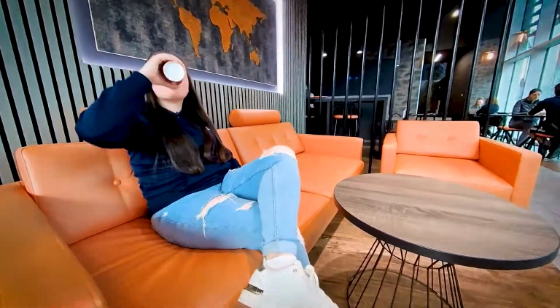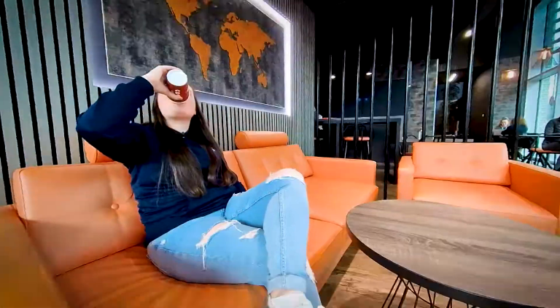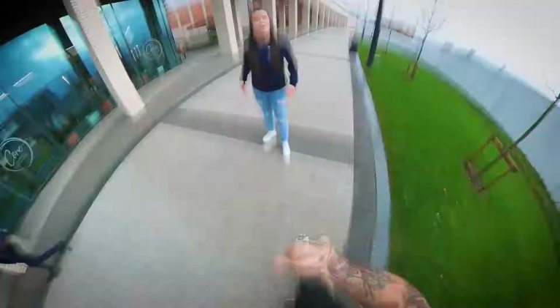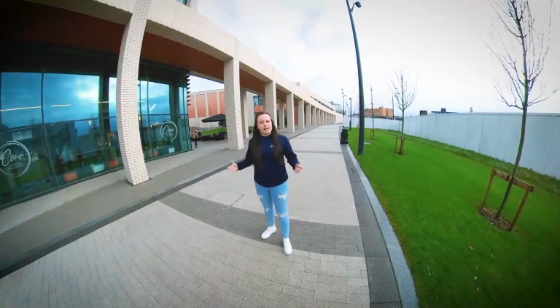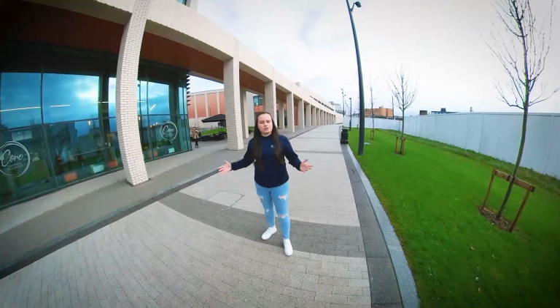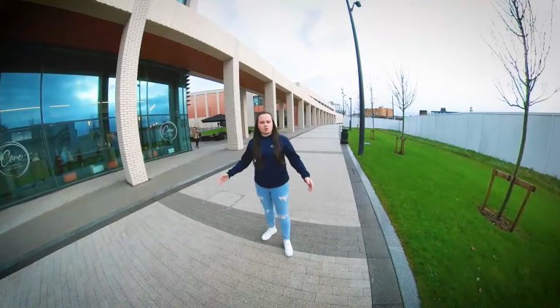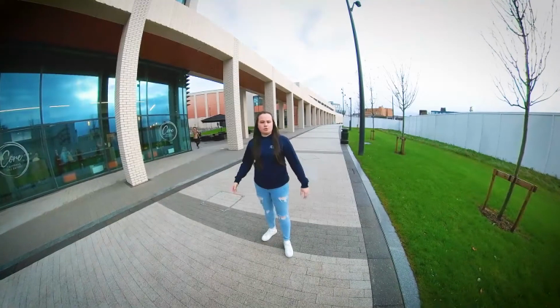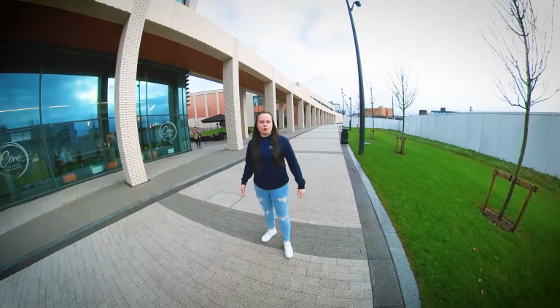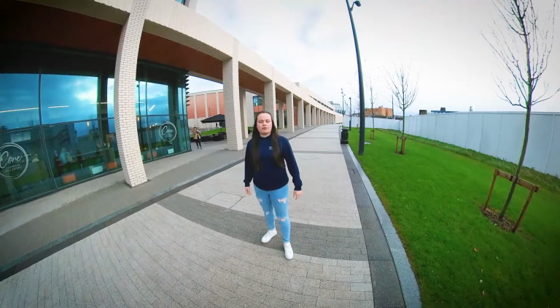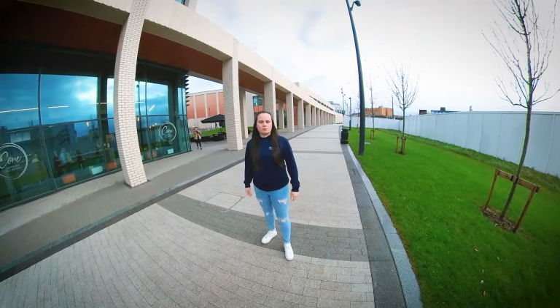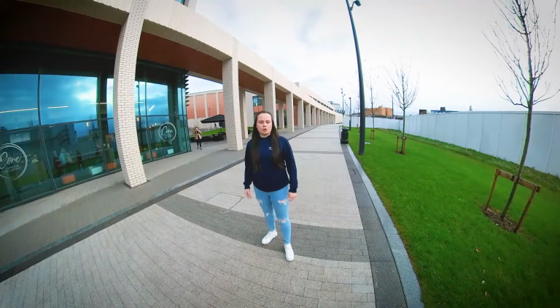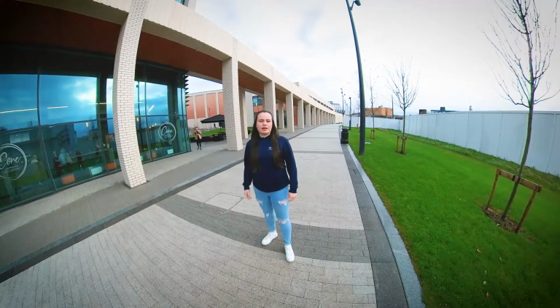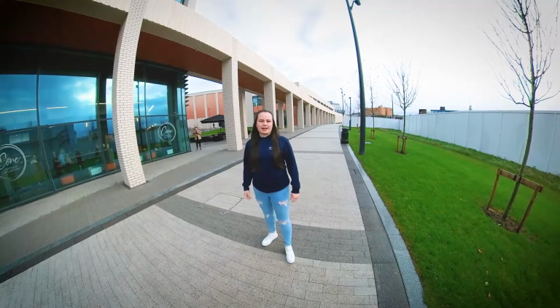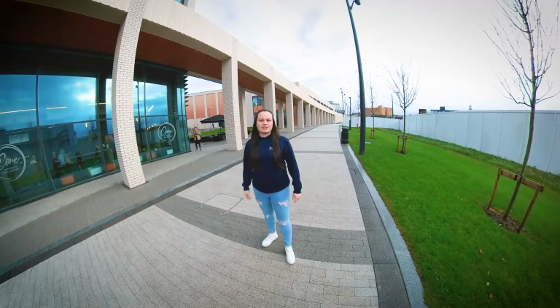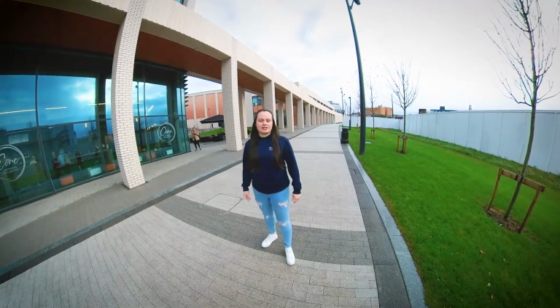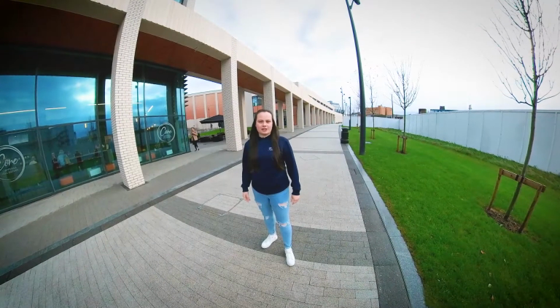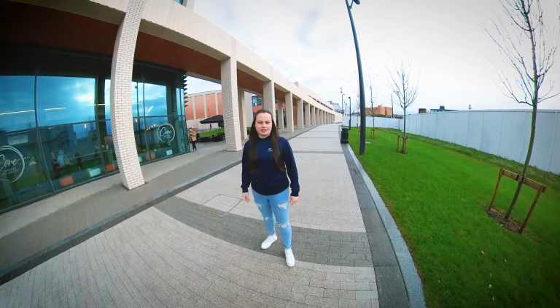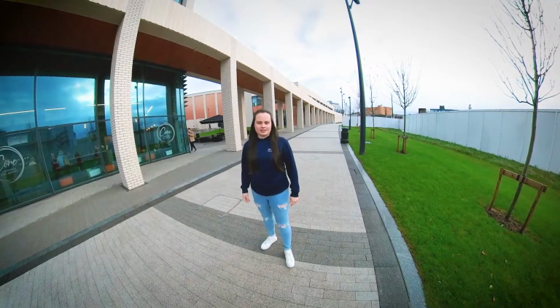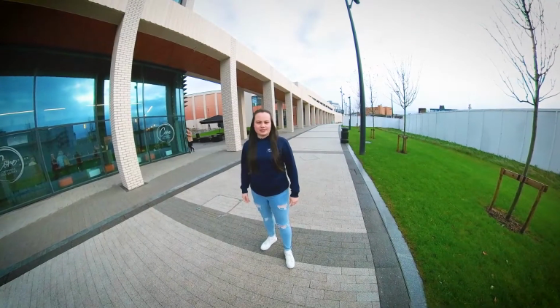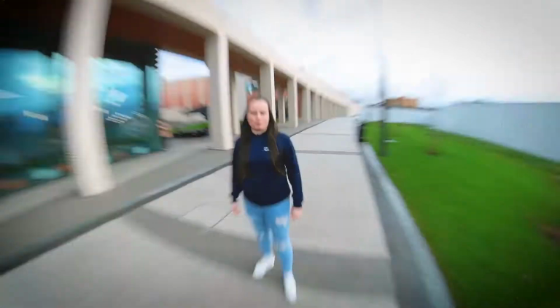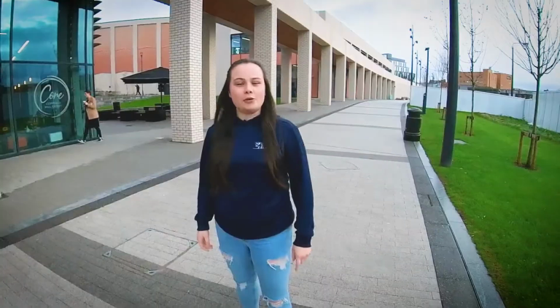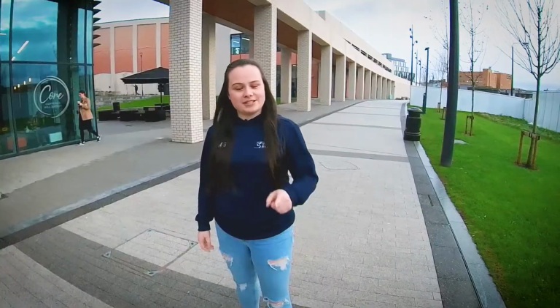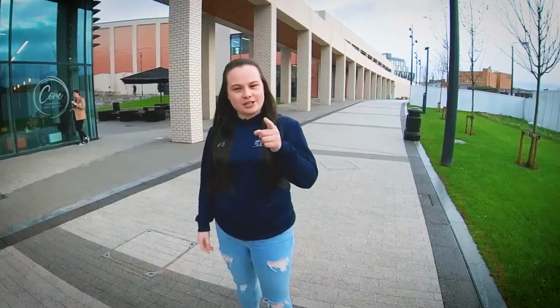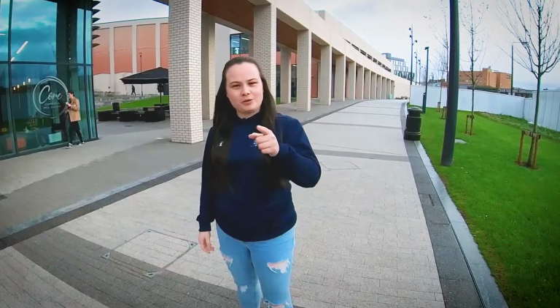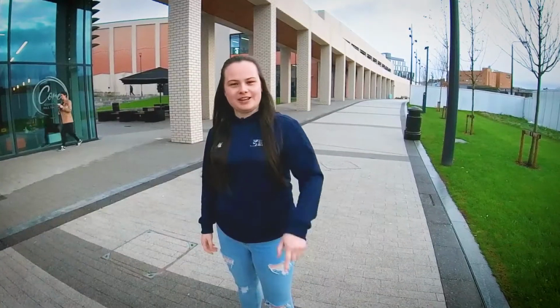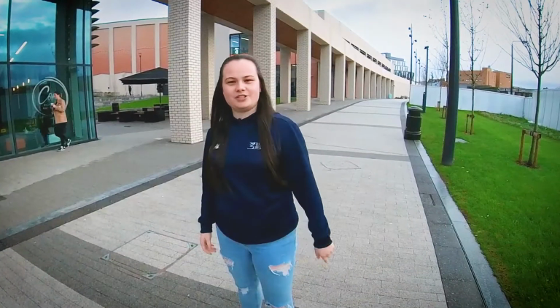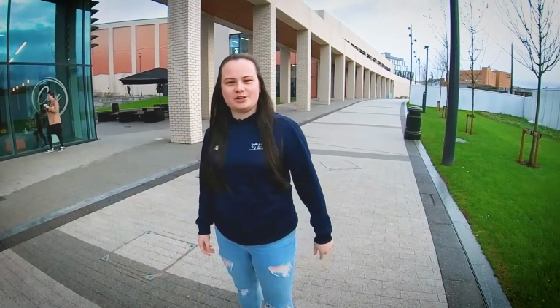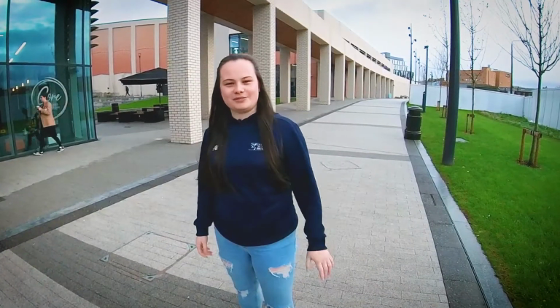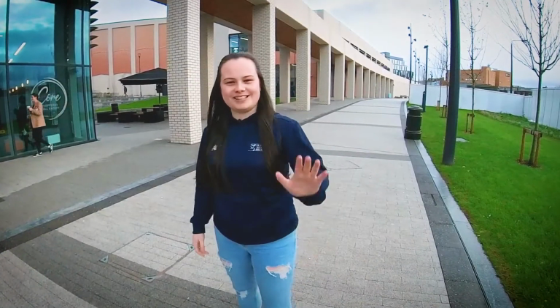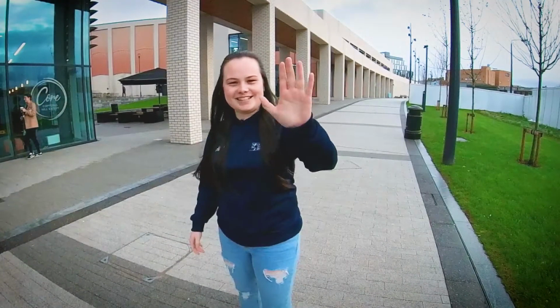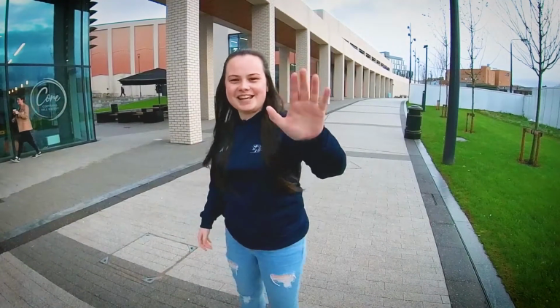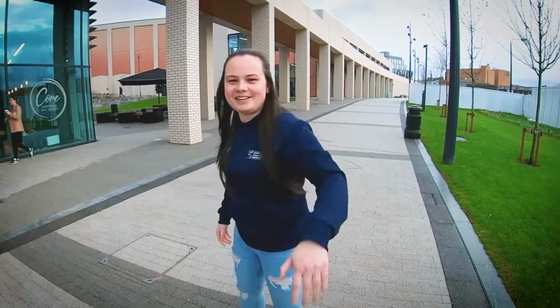And that's the School of Sport and Exercise Sciences. We hope to see you here soon. See ya!